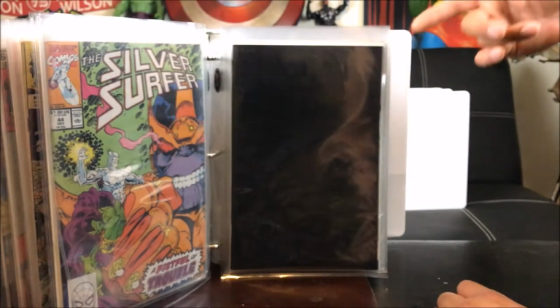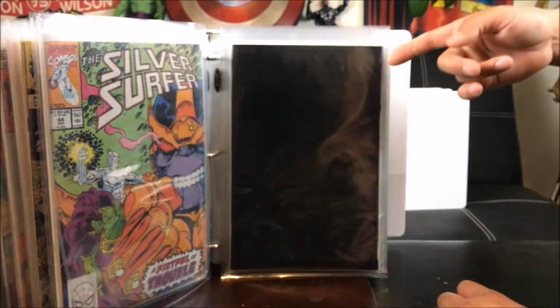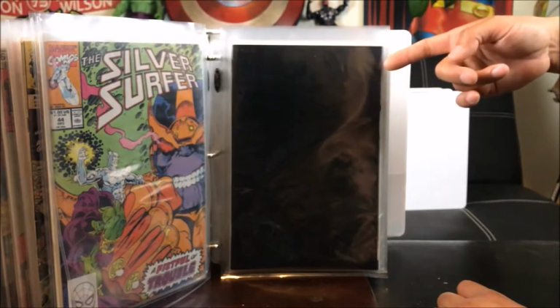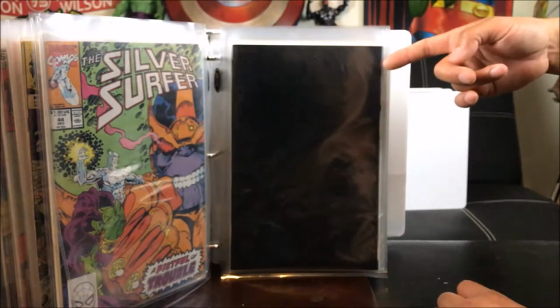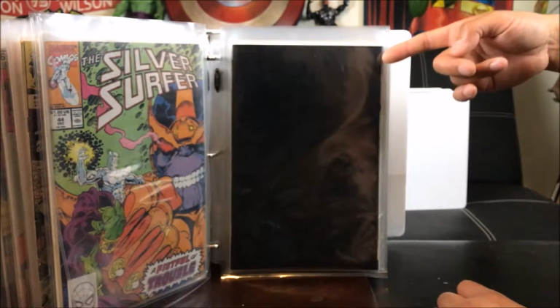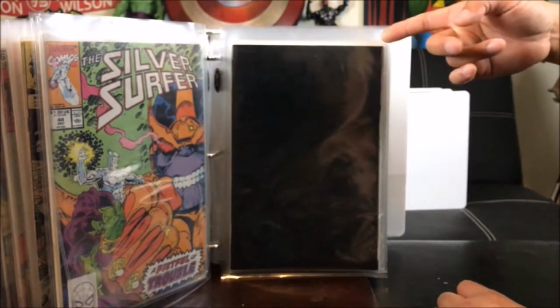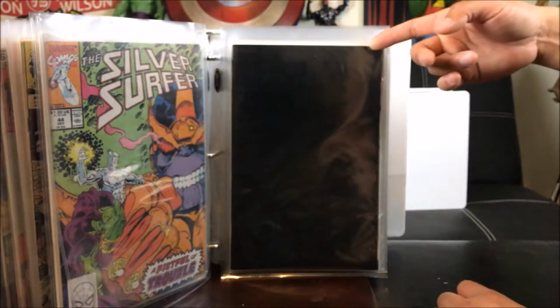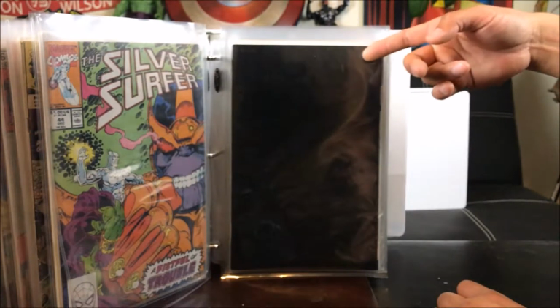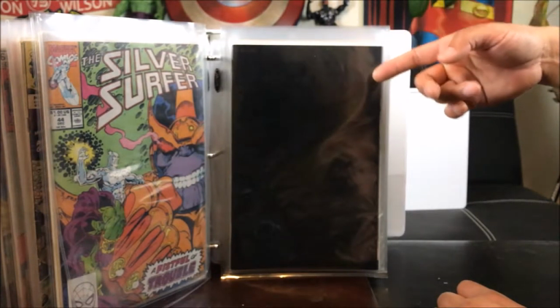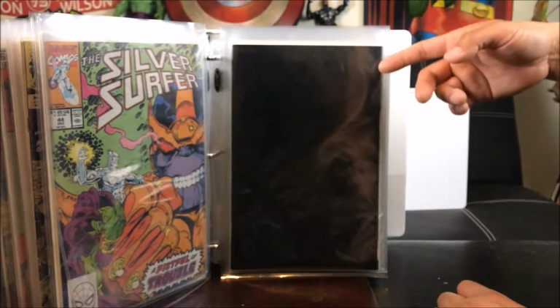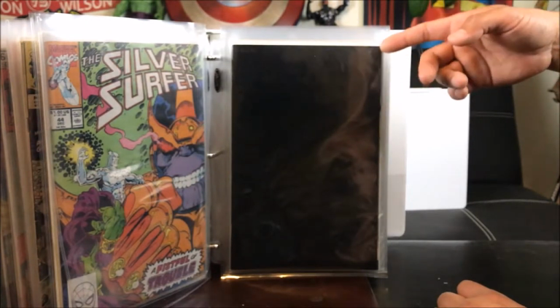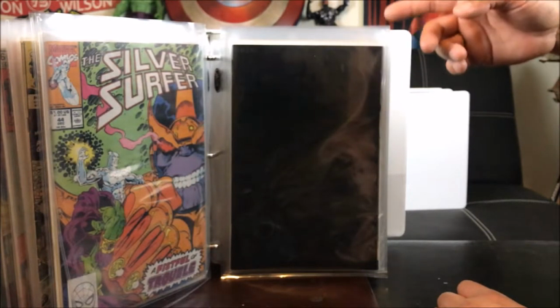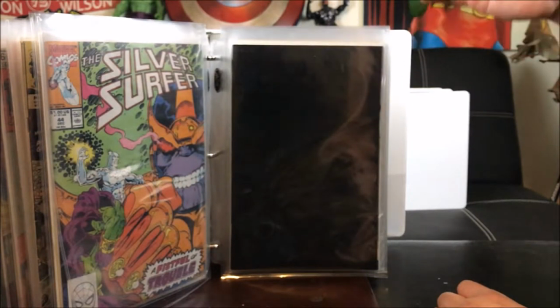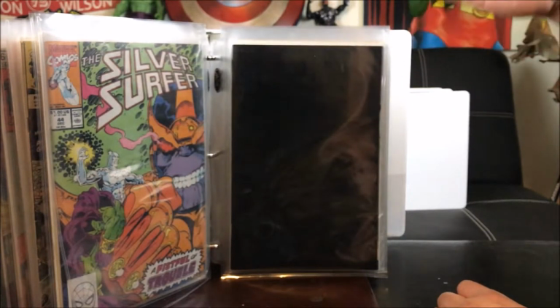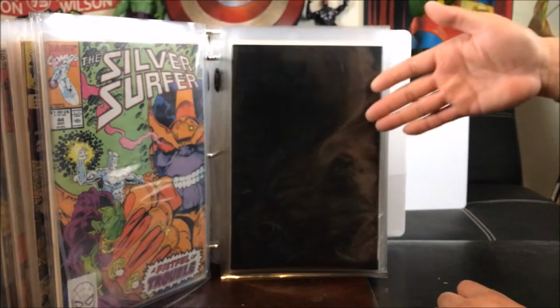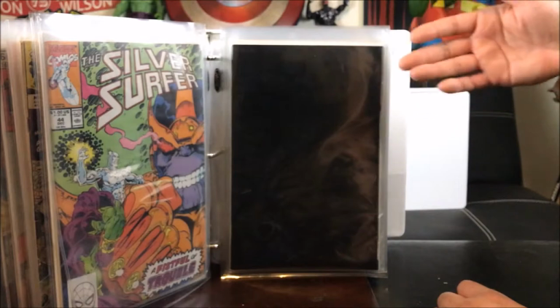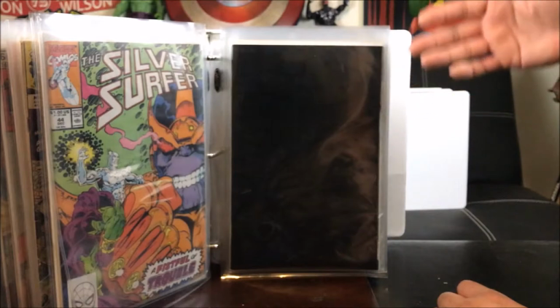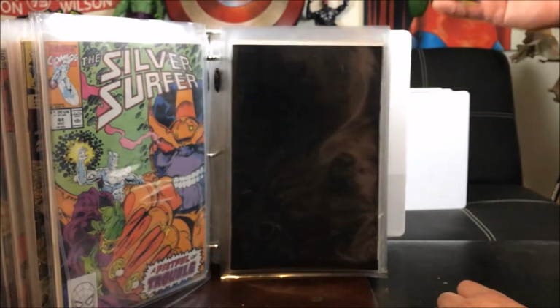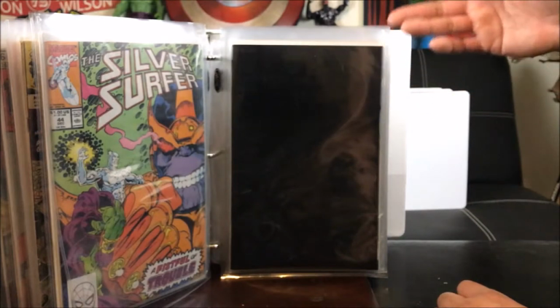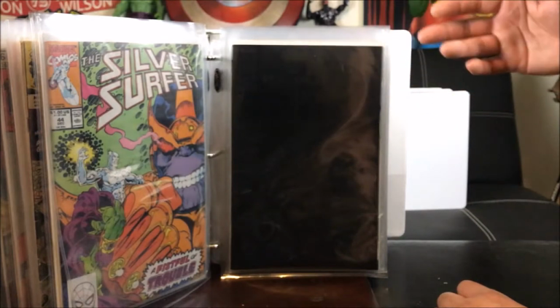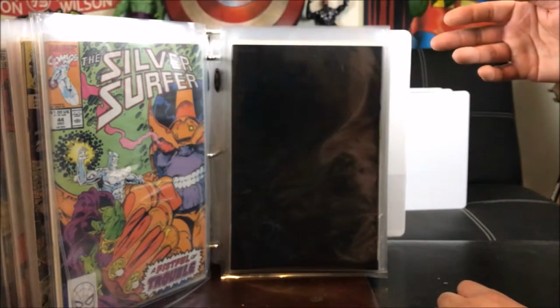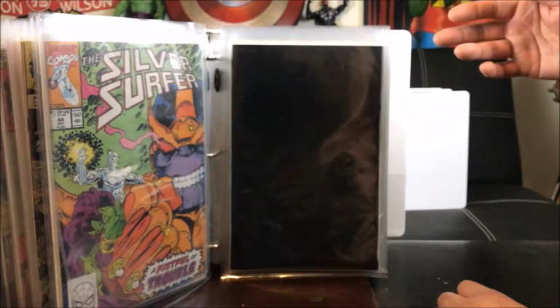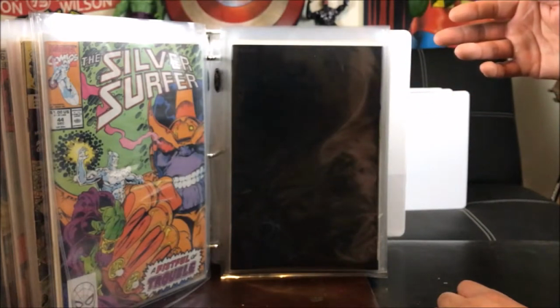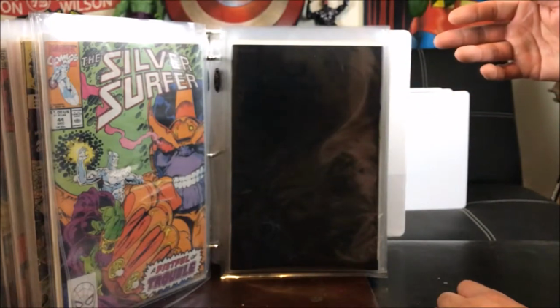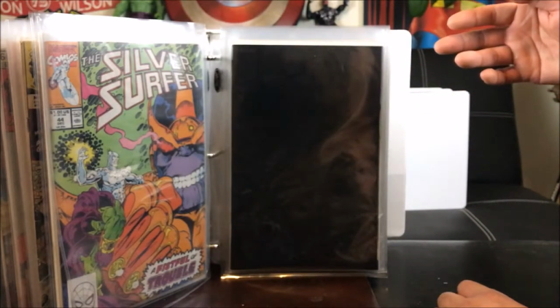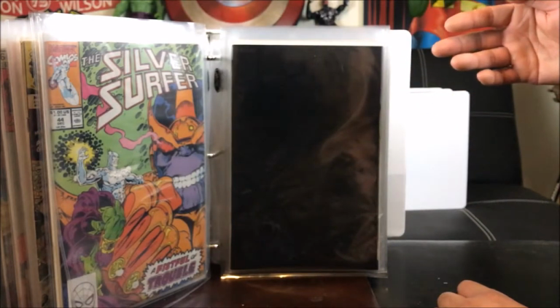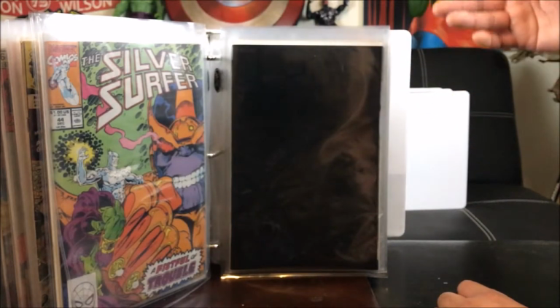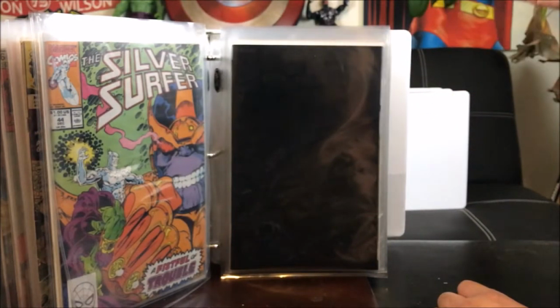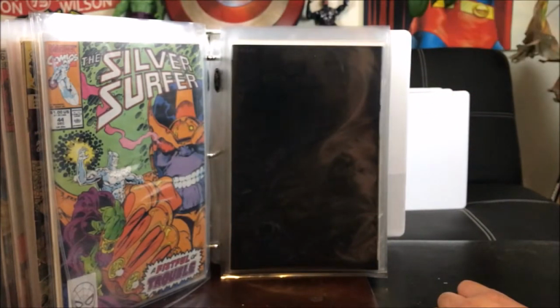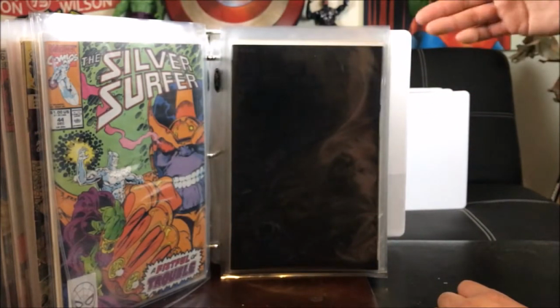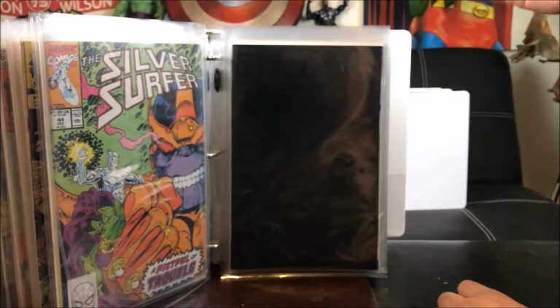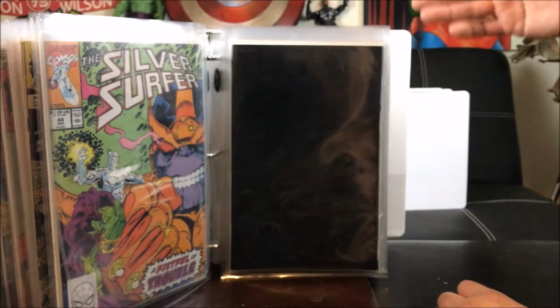Sergeant Fury and His Howling Commandos — 12-cent comic, very old. Silver Surfer number 5 — I'm a huge Silver Surfer fan; he's probably my favorite character. Silver Surfer 44 — I paid $16 from the comic book store. And this one has an all-black cover — if you look carefully there's a solar figure — I got this from Goodwill as part of a package deal for around $2.99.